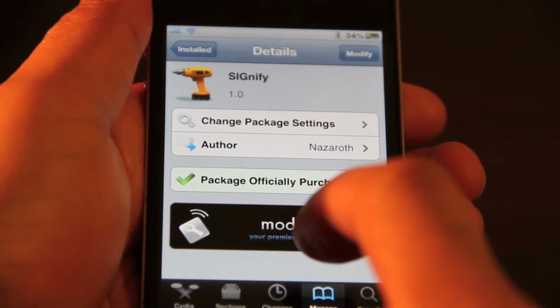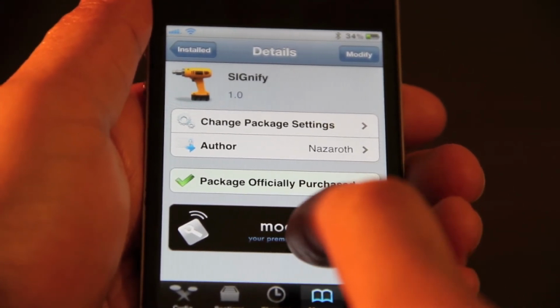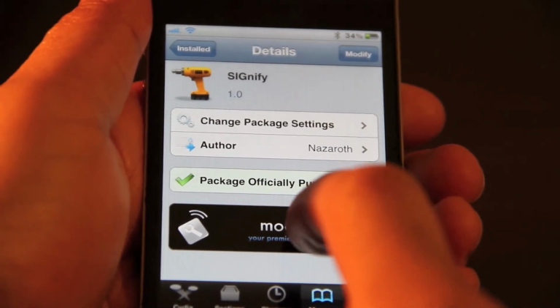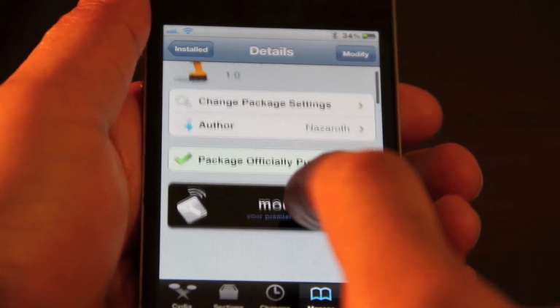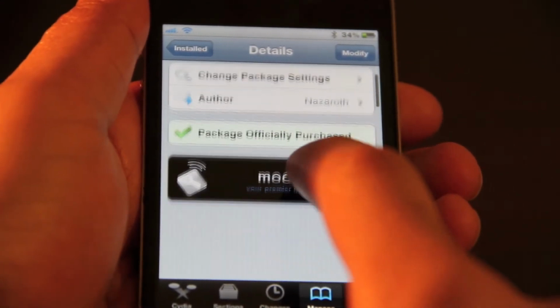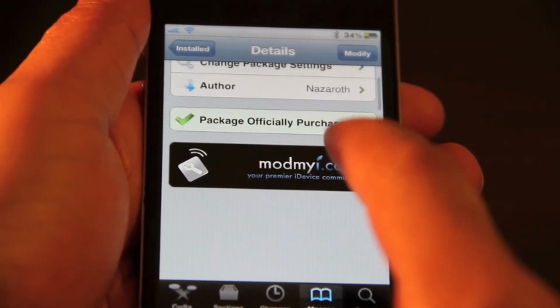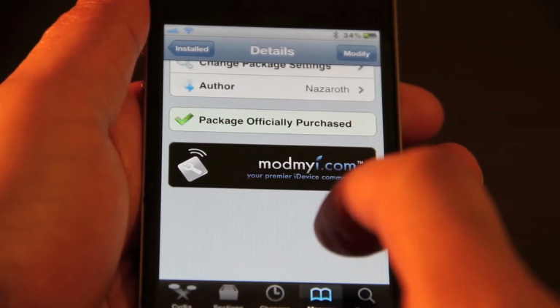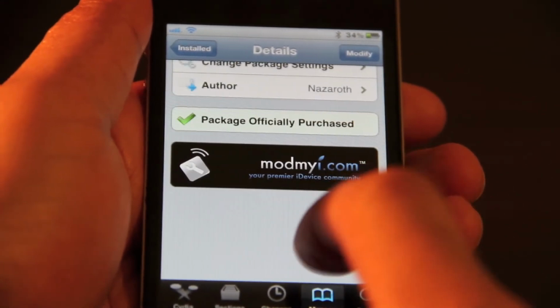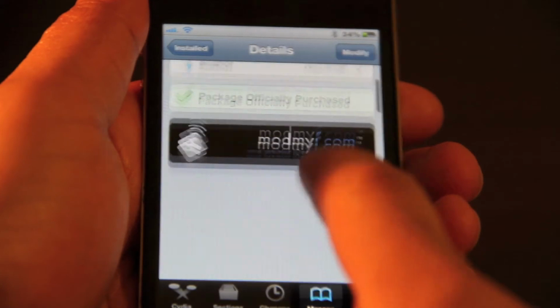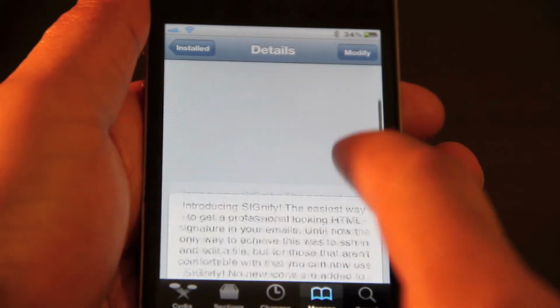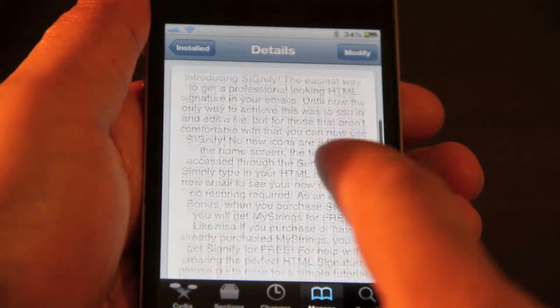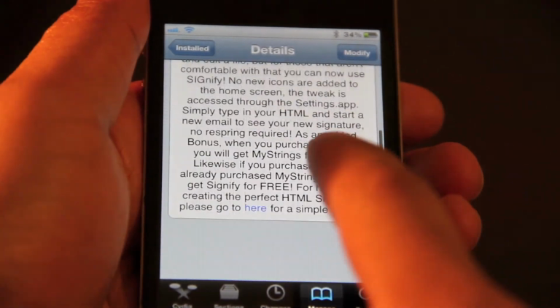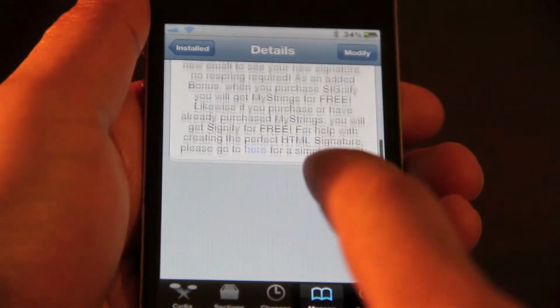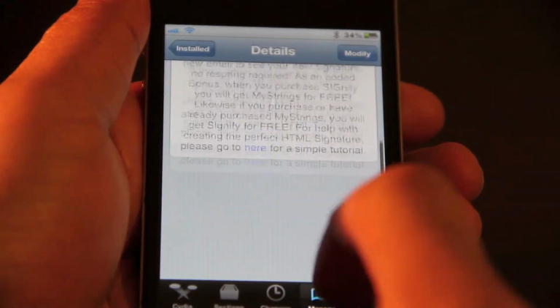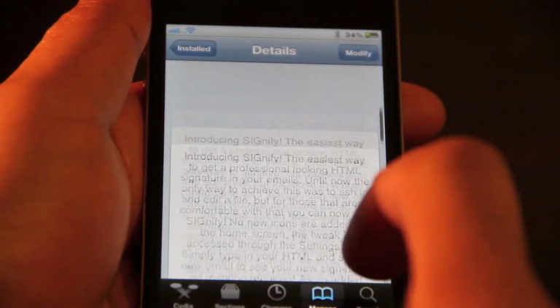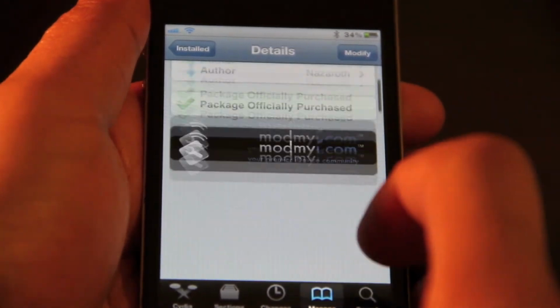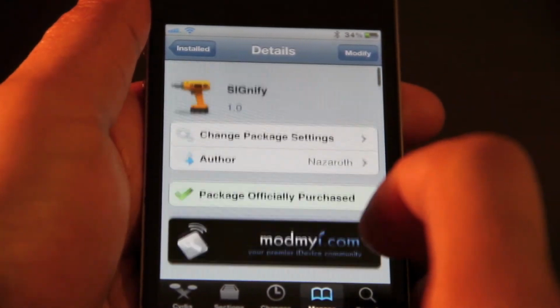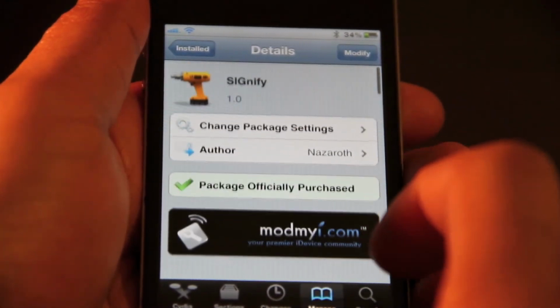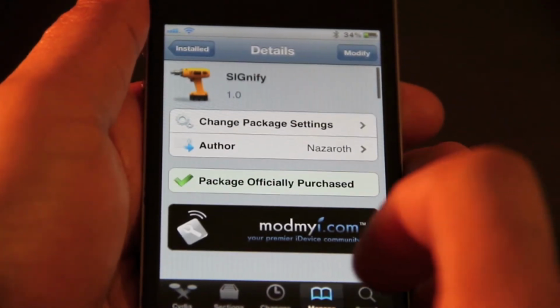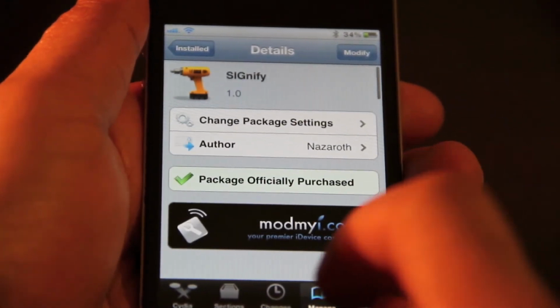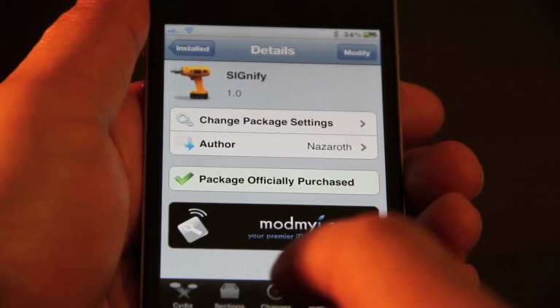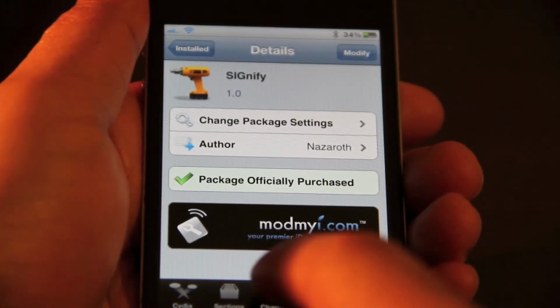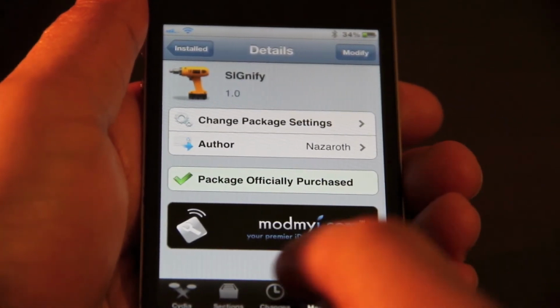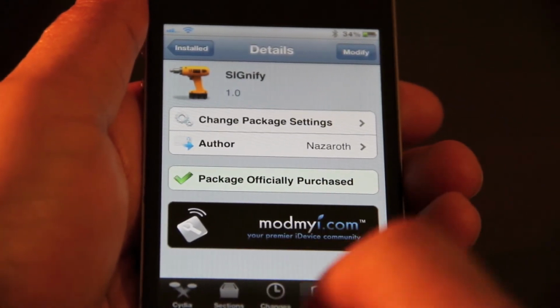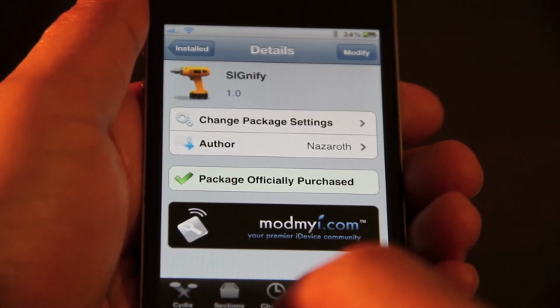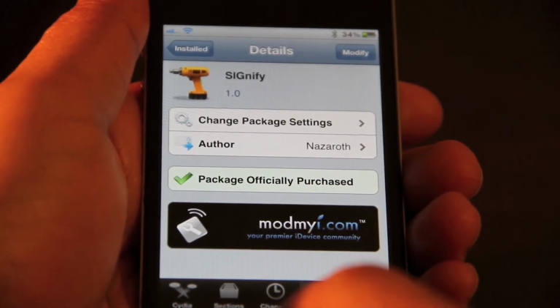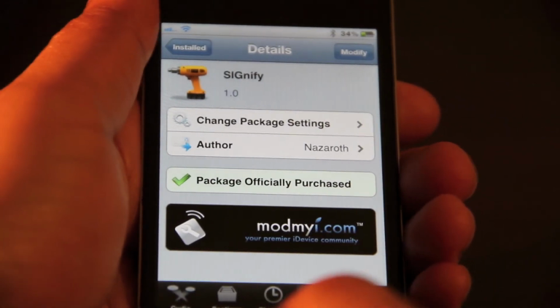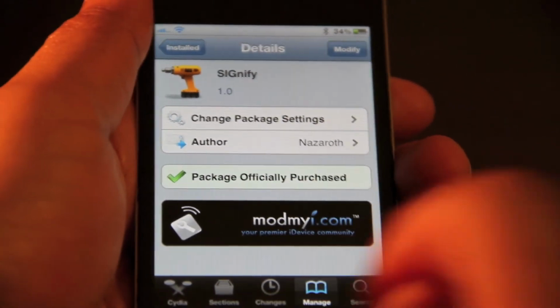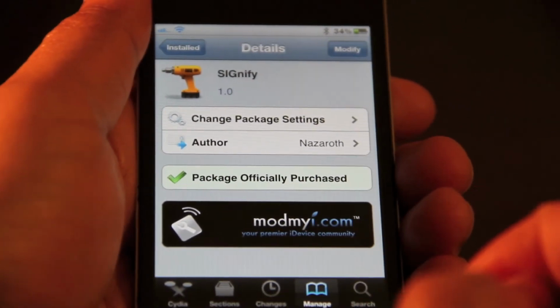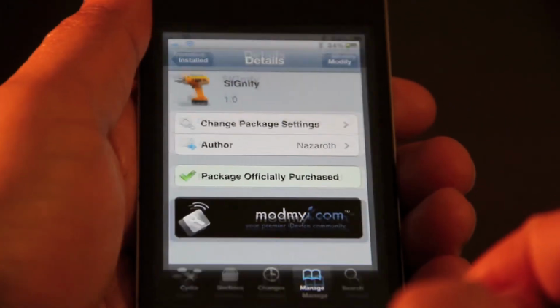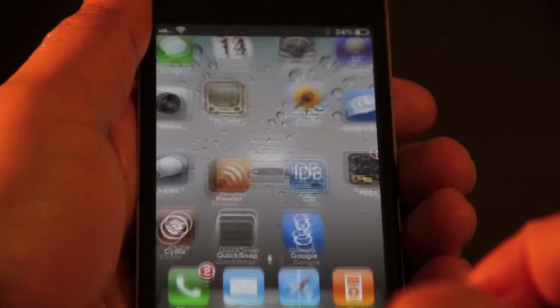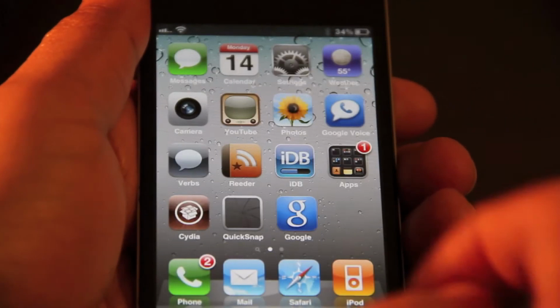Signify can be purchased on Cydia for $1.50. Once you install it, it puts a setting in your settings app. Let's check that out.